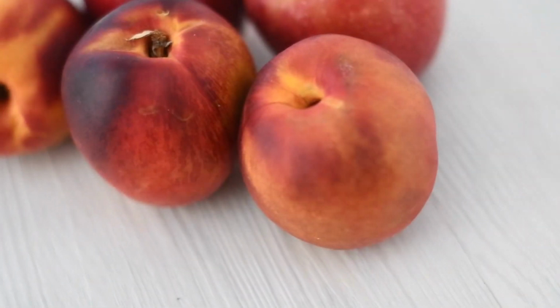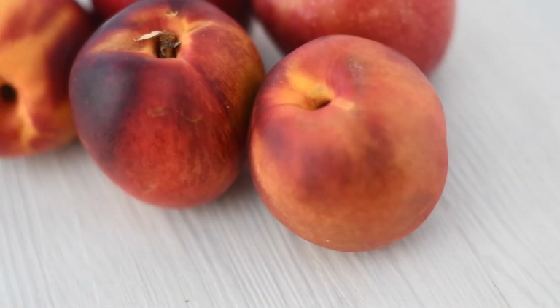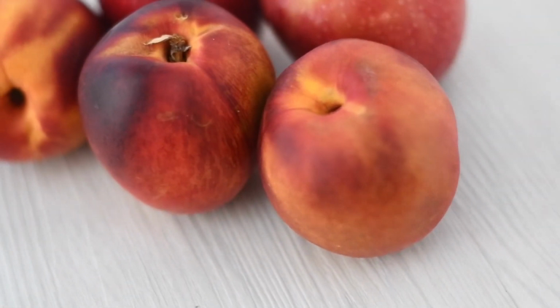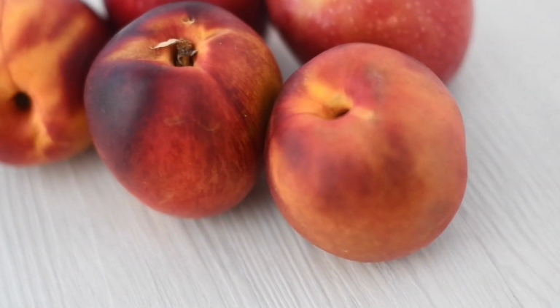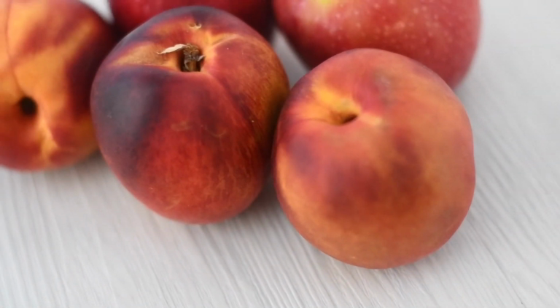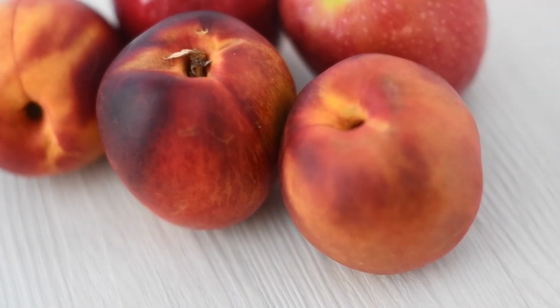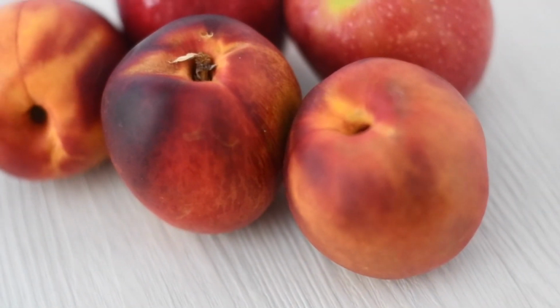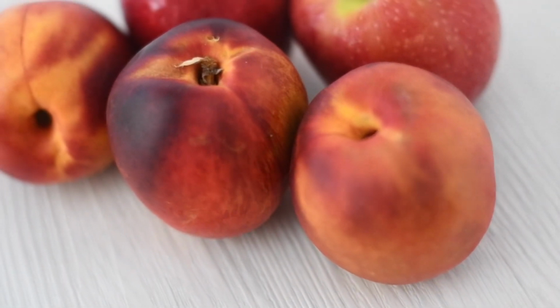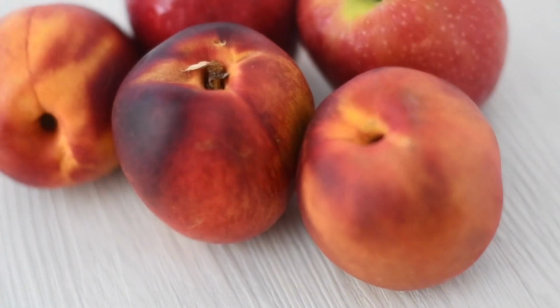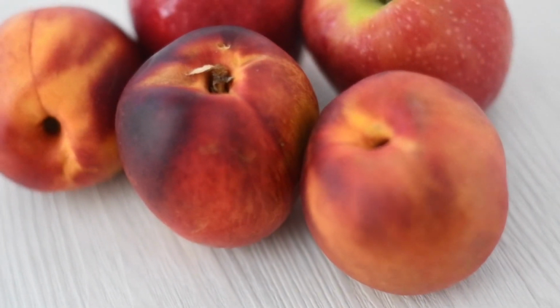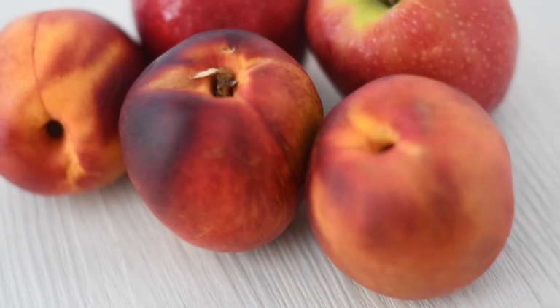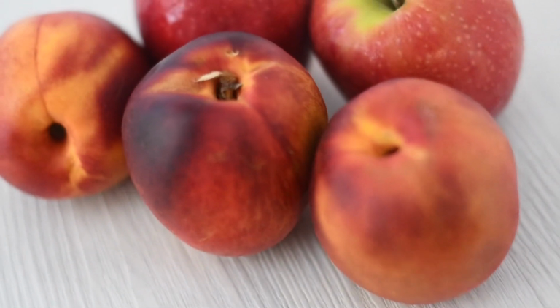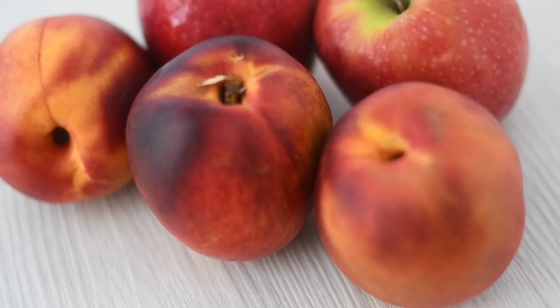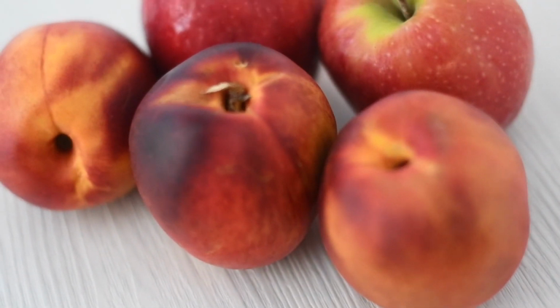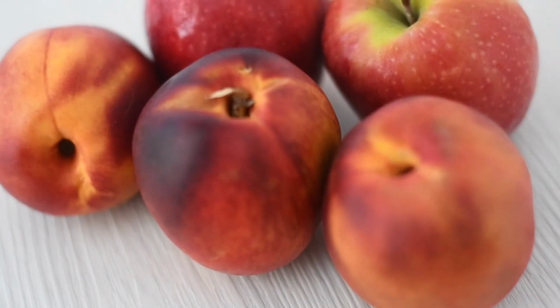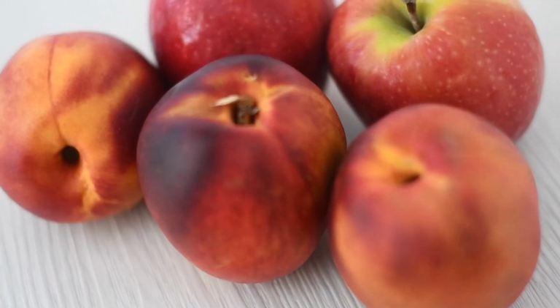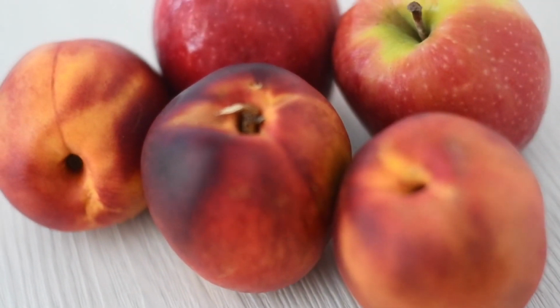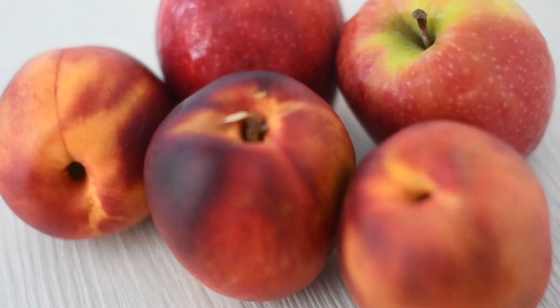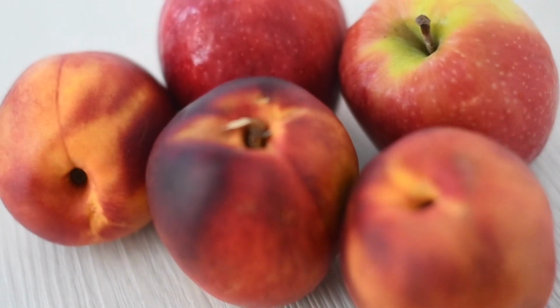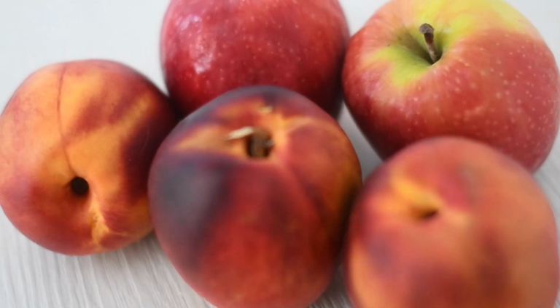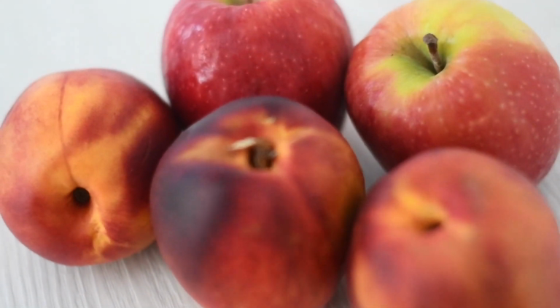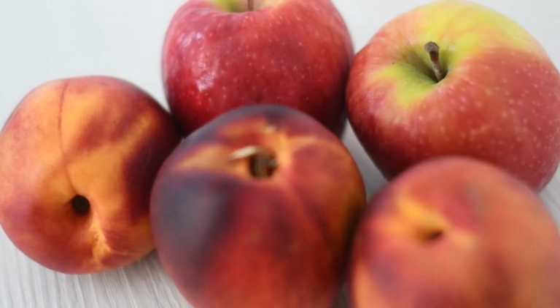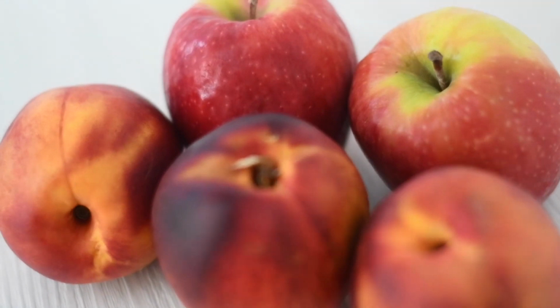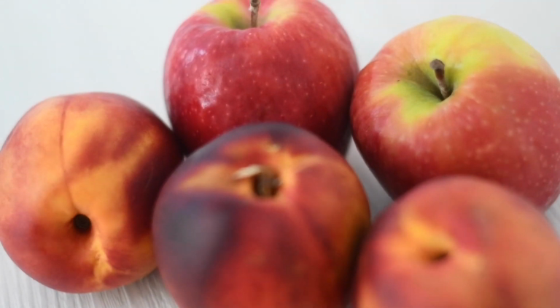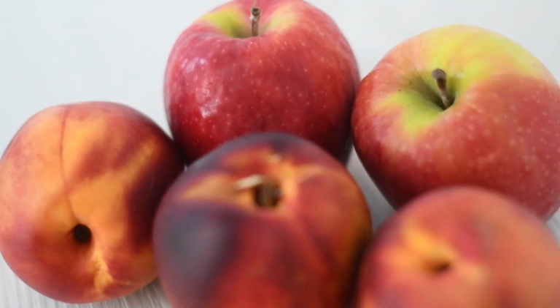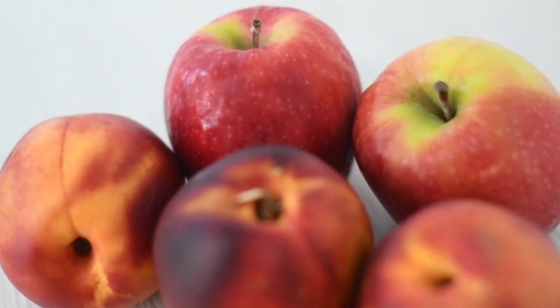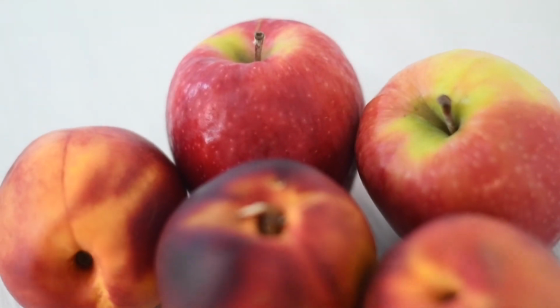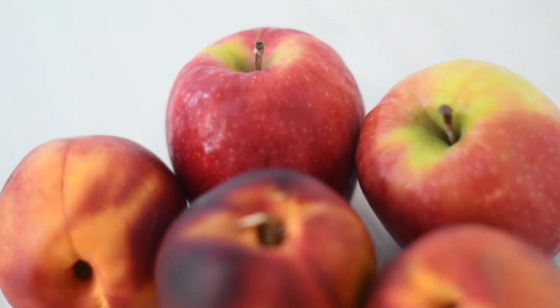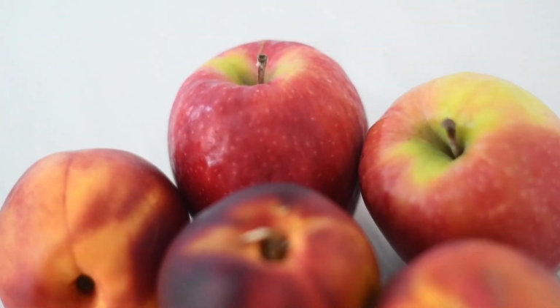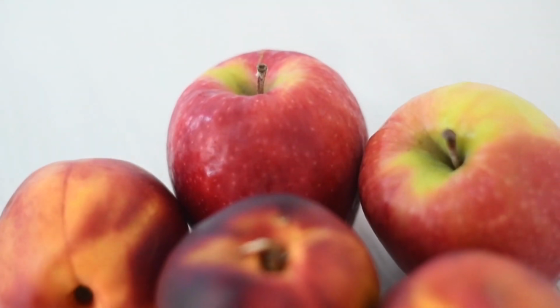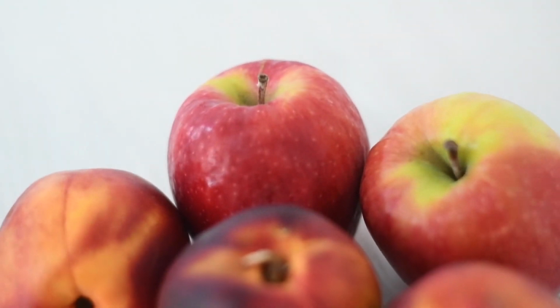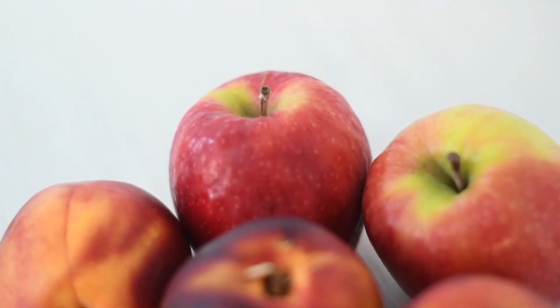Between lunch and dinner I got a little snacky, so I had two apples and three nectarines. Pink lady apples are my favorites.